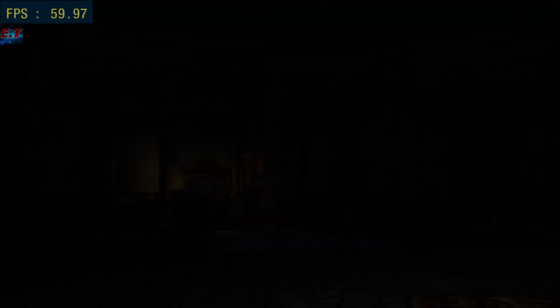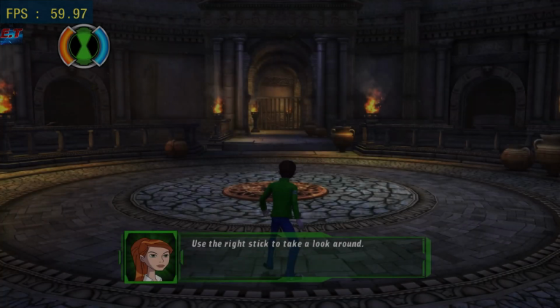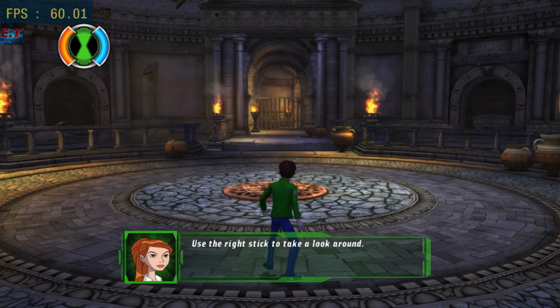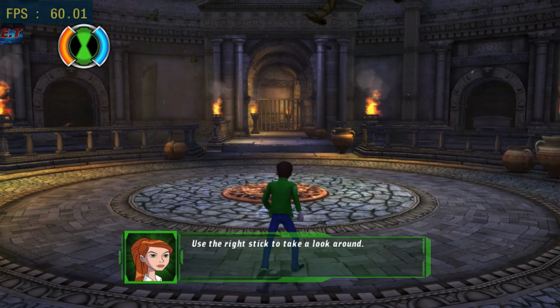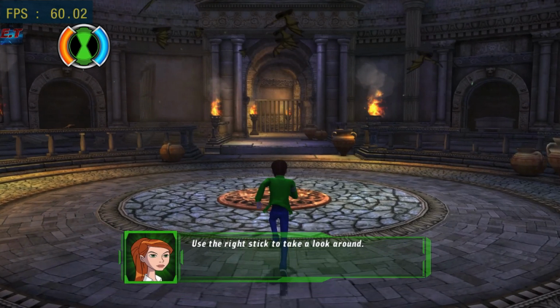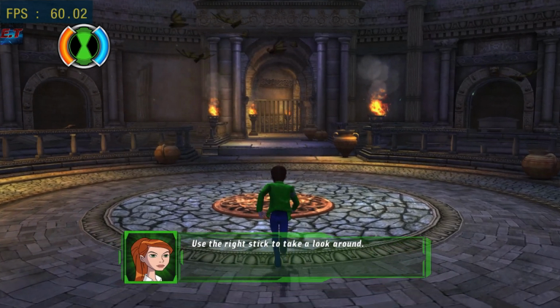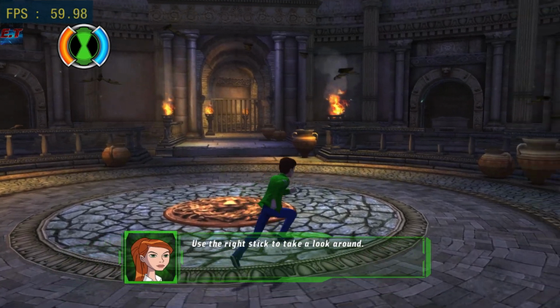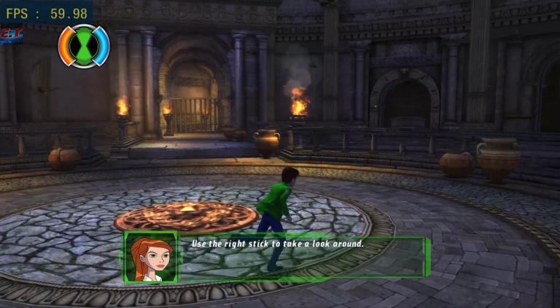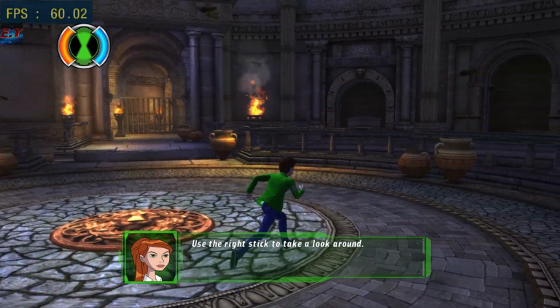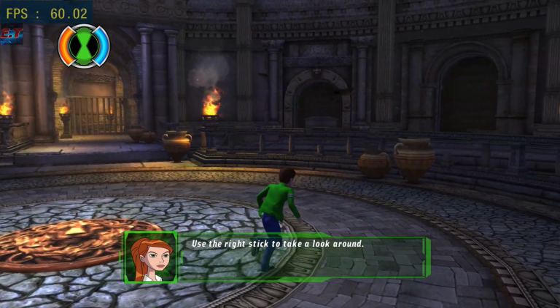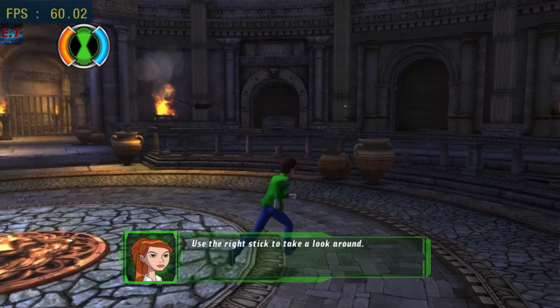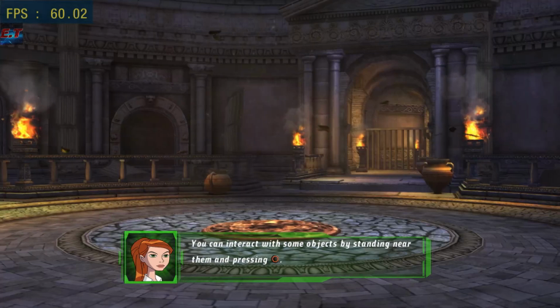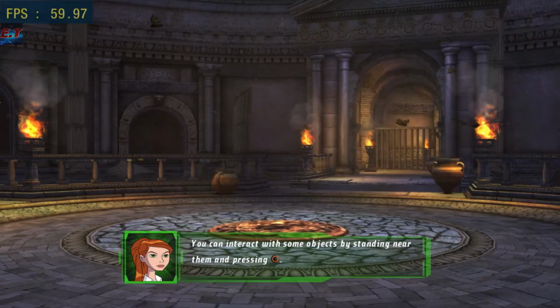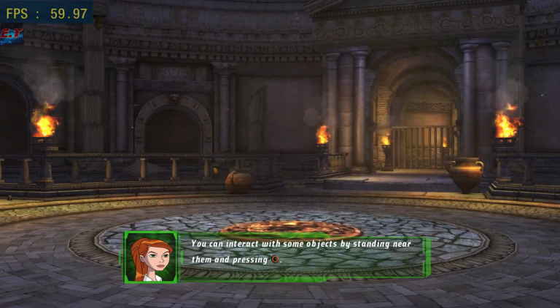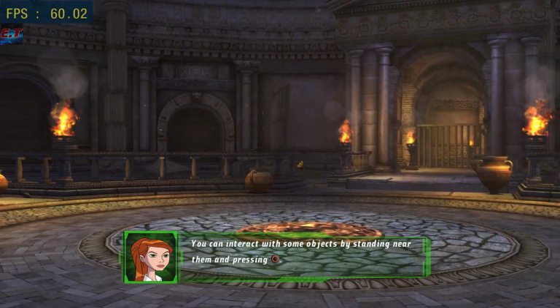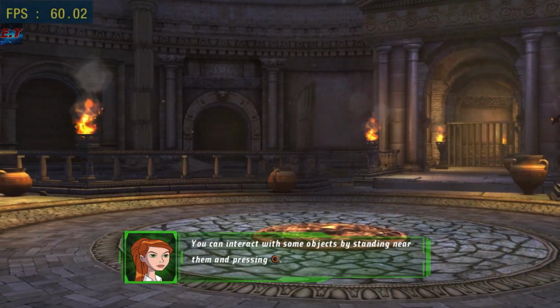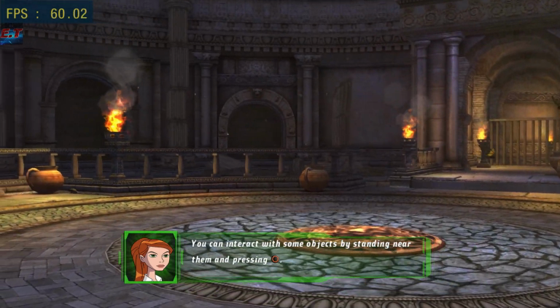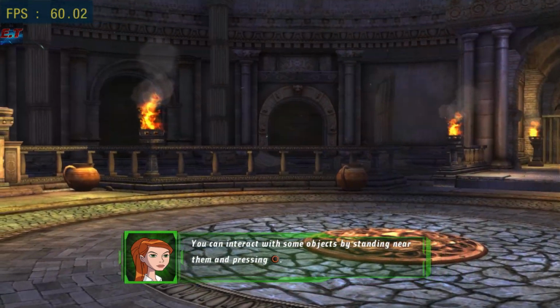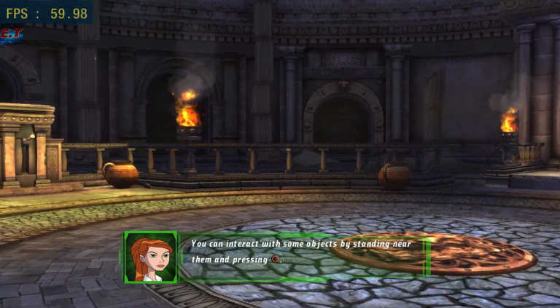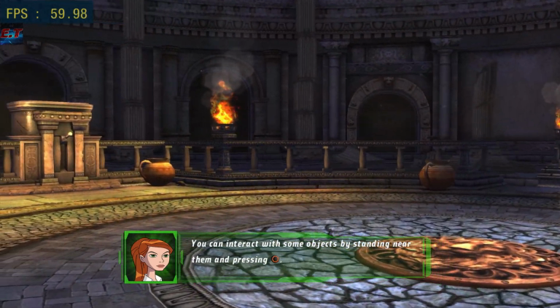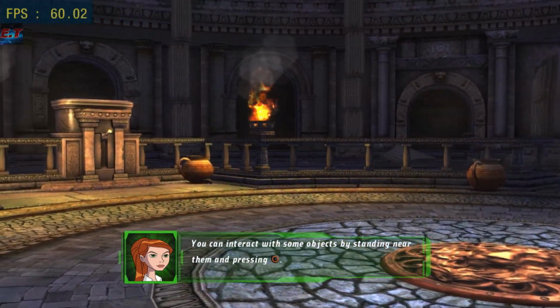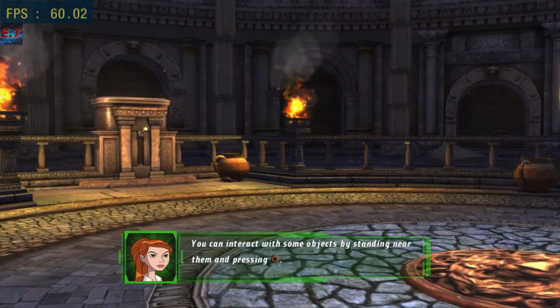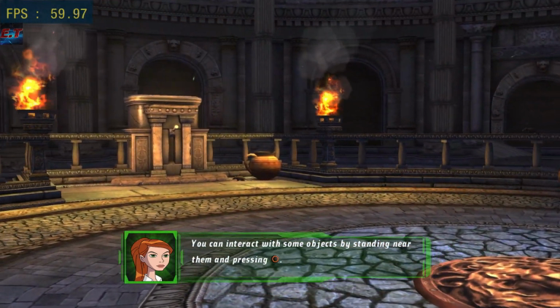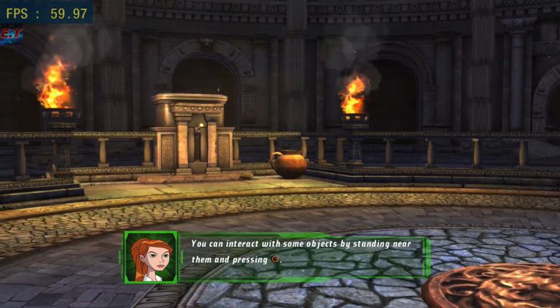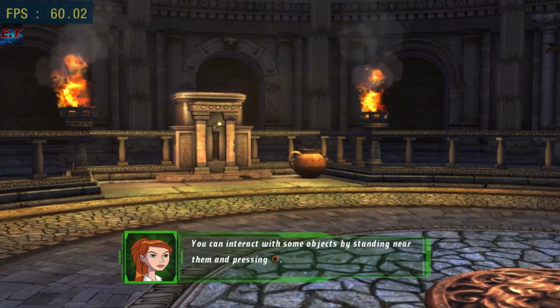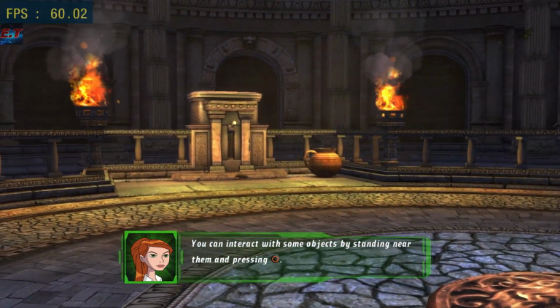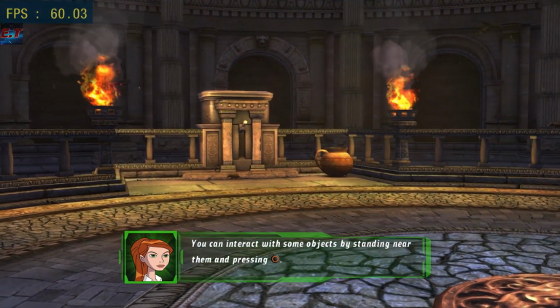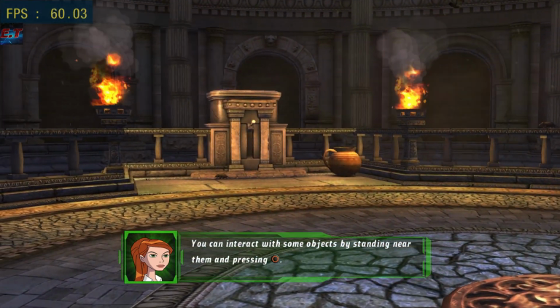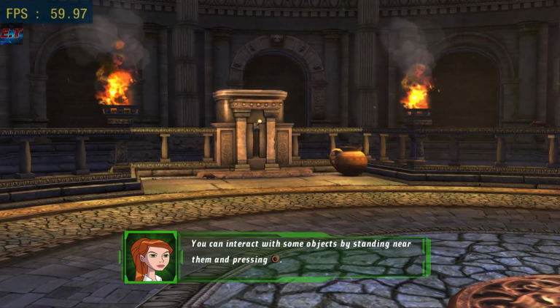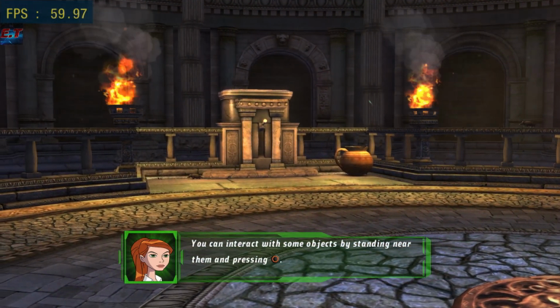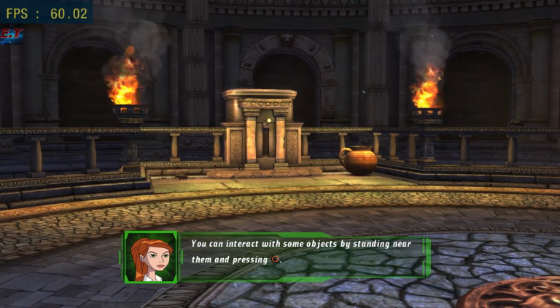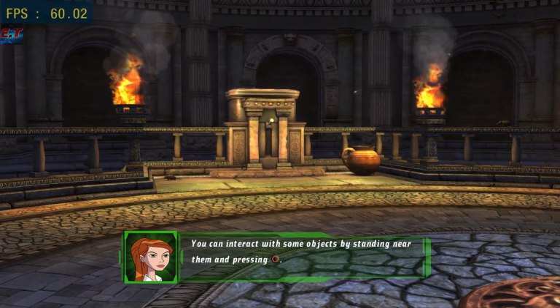Use the right stick to take a look around. You can interact with some objects by standing near them and pressing the circle button.